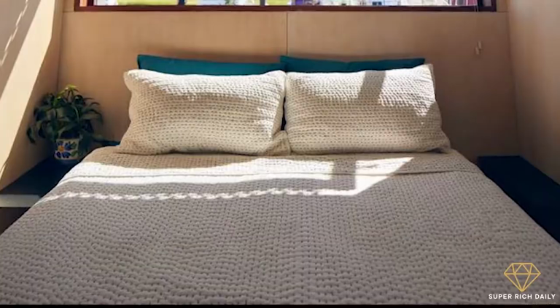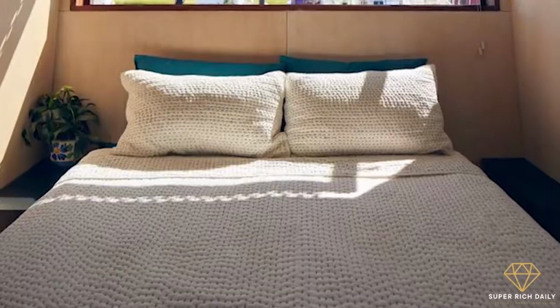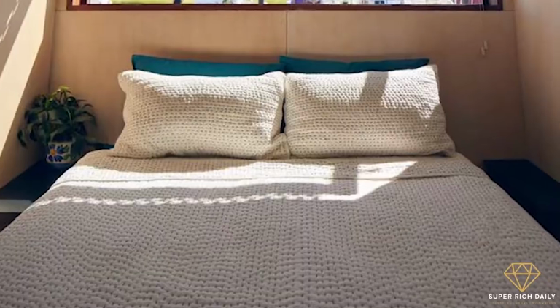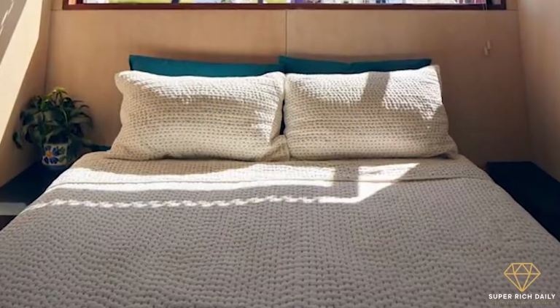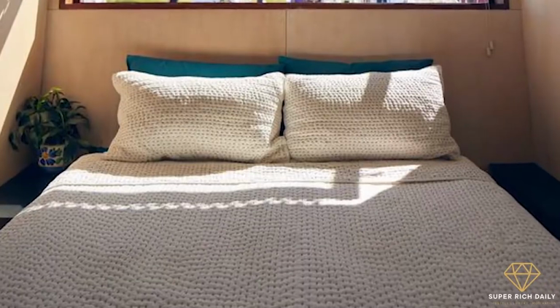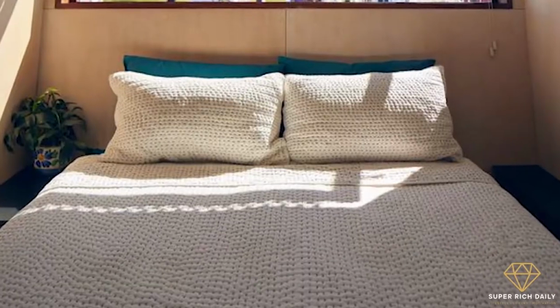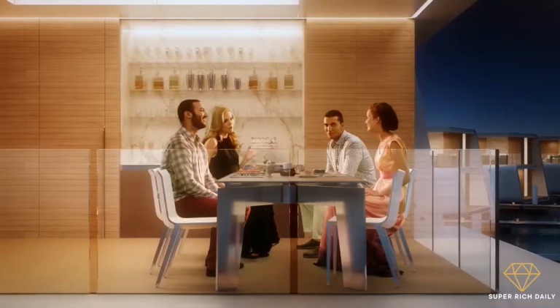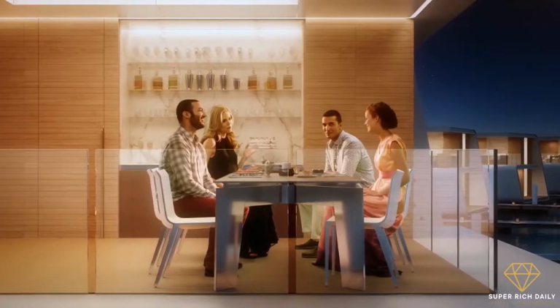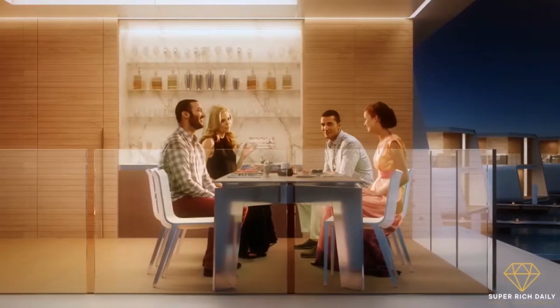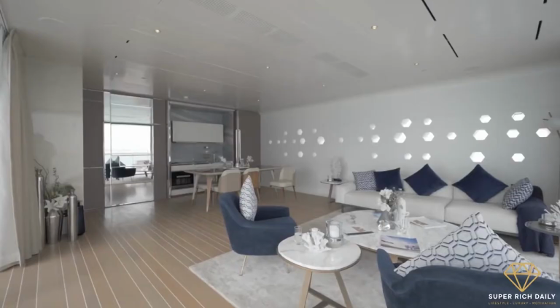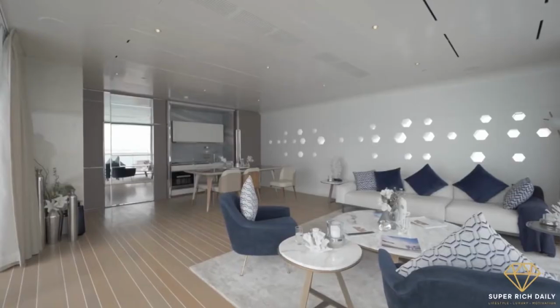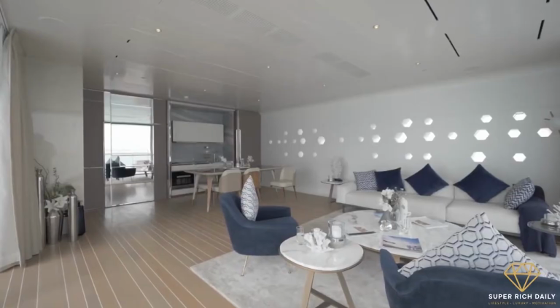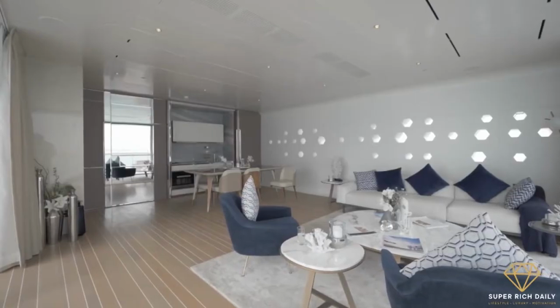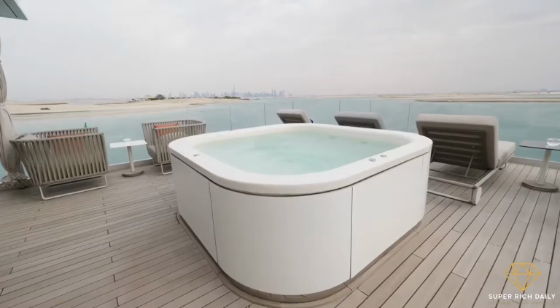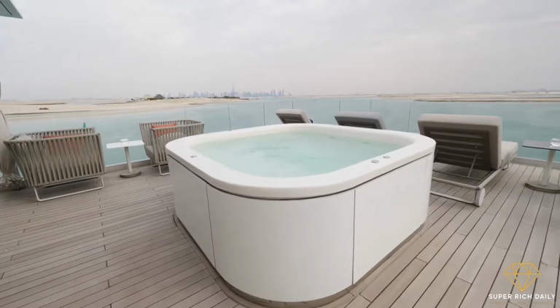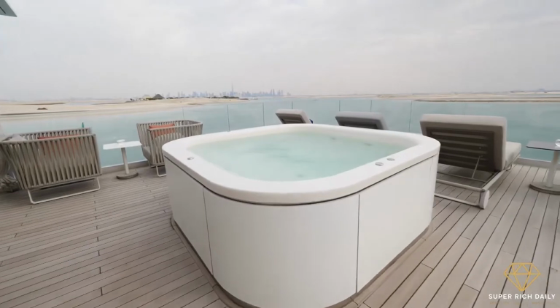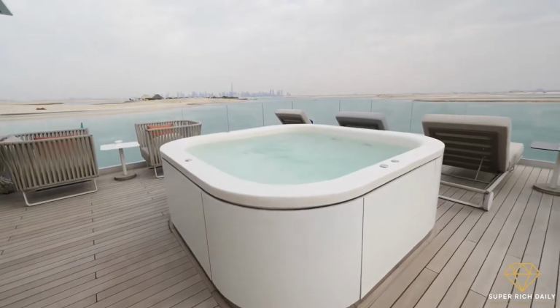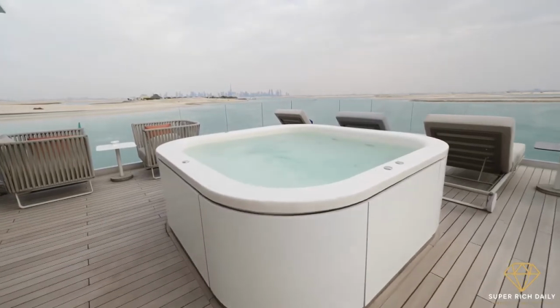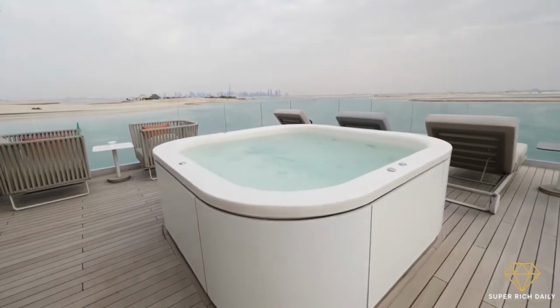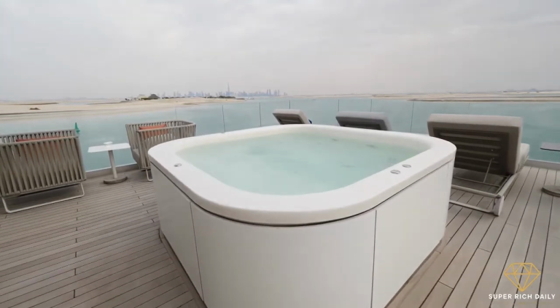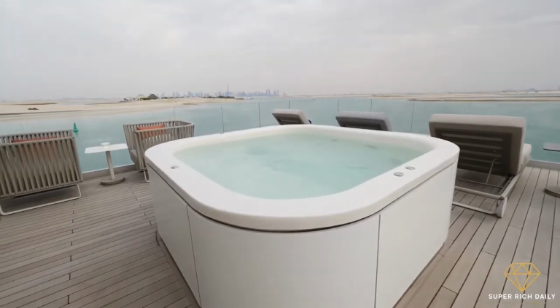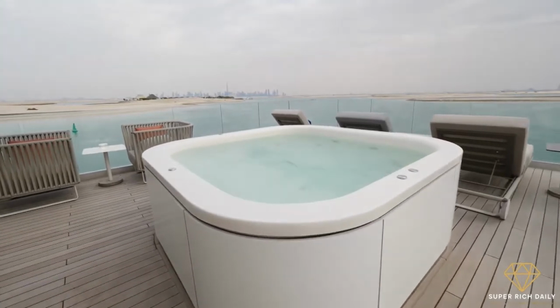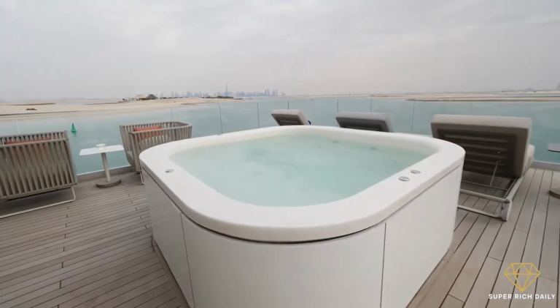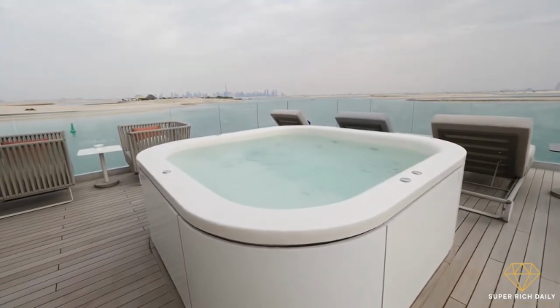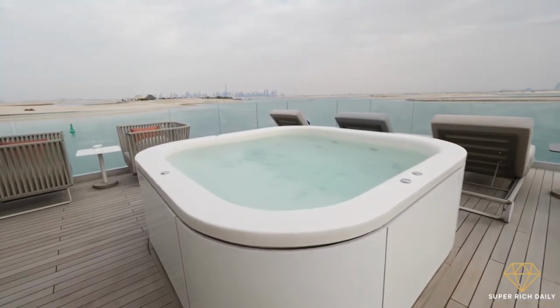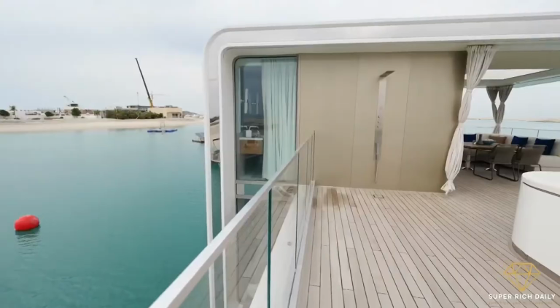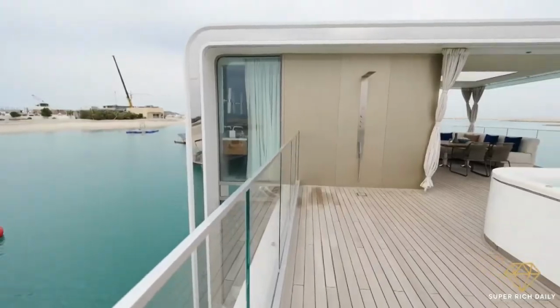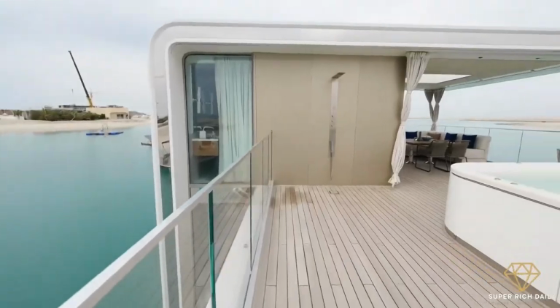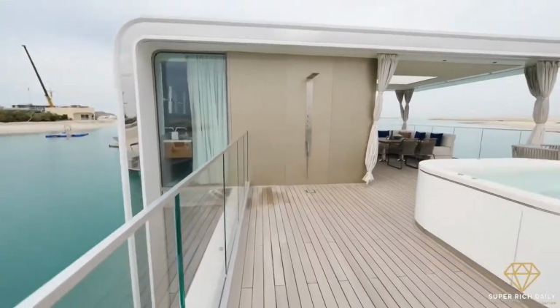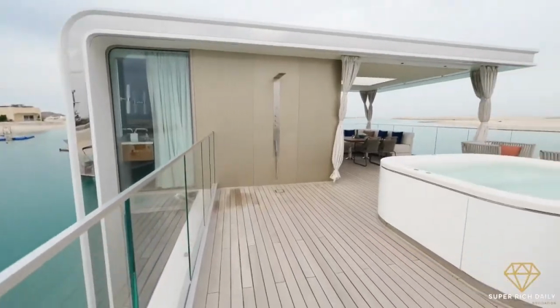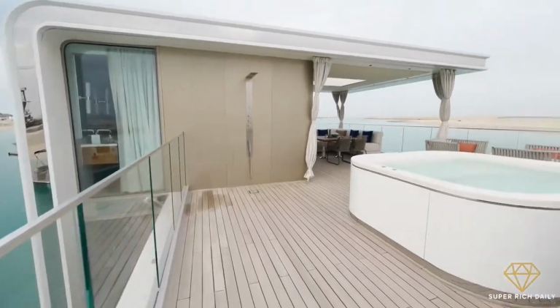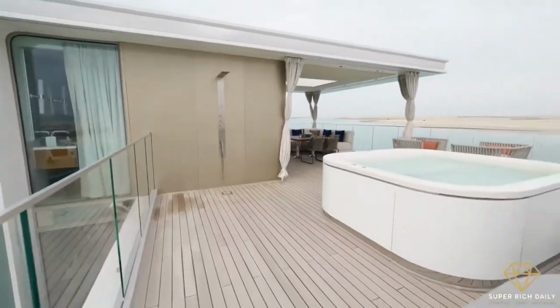An informal bedroom, minibar, kitchenette, and jetted bathtub with a glass bottom can be found on the top deck.